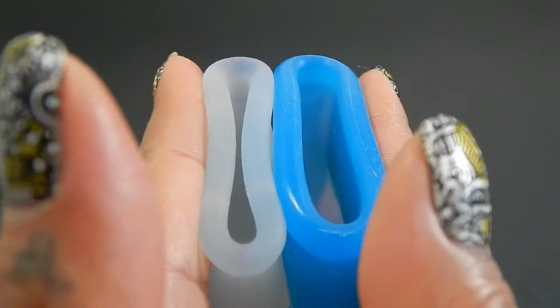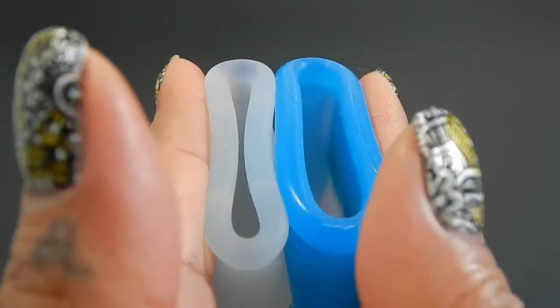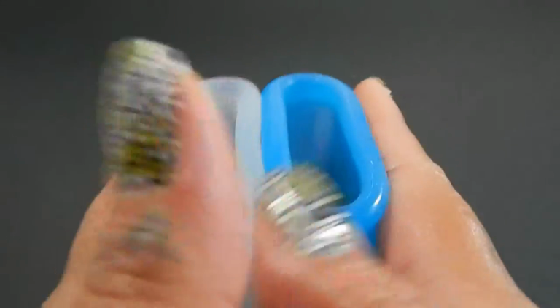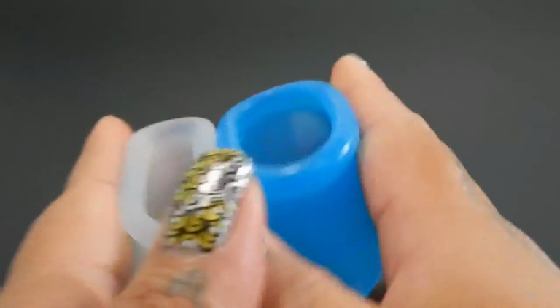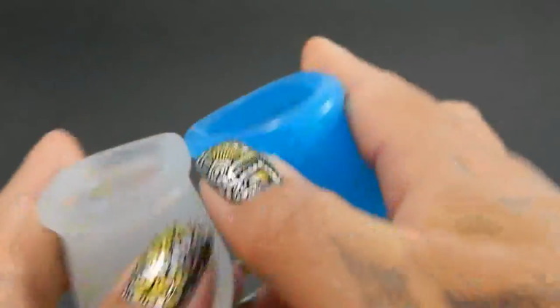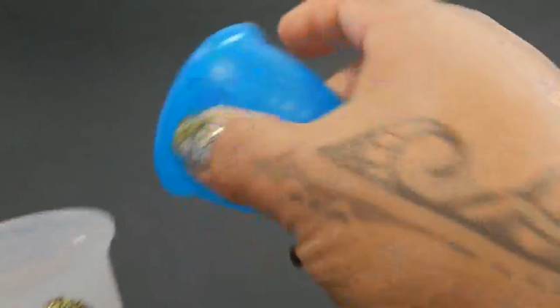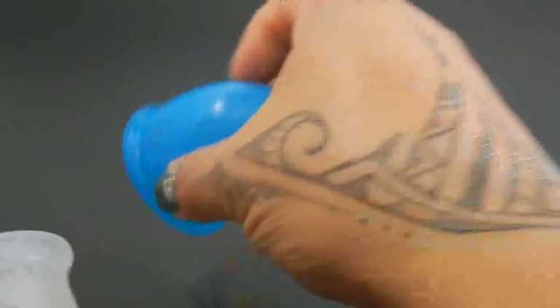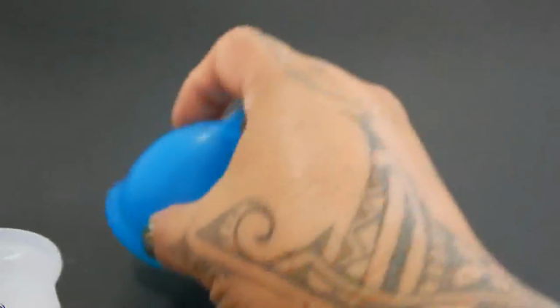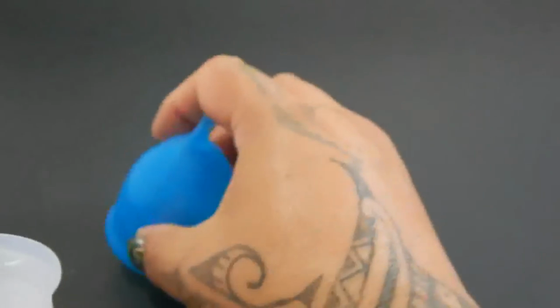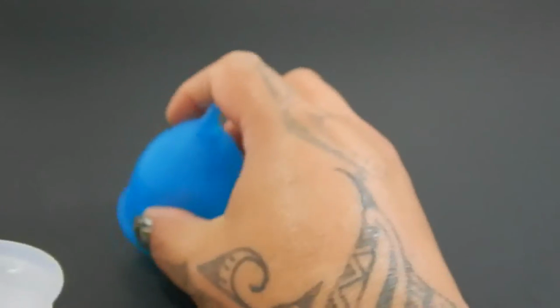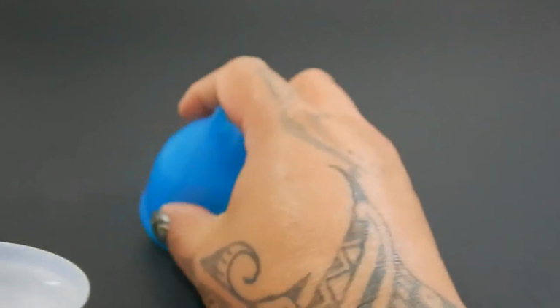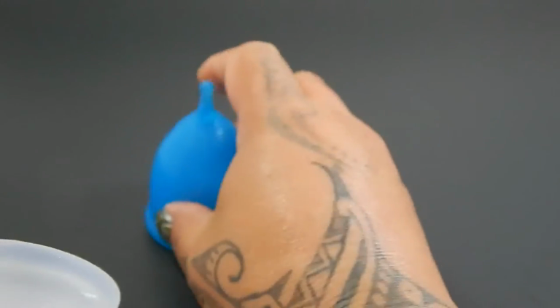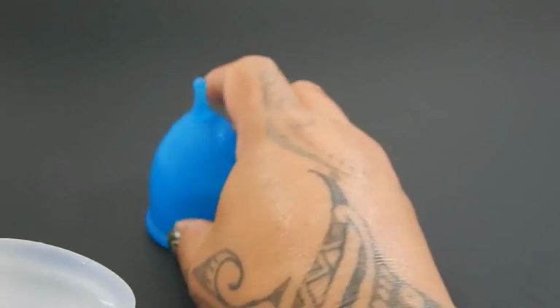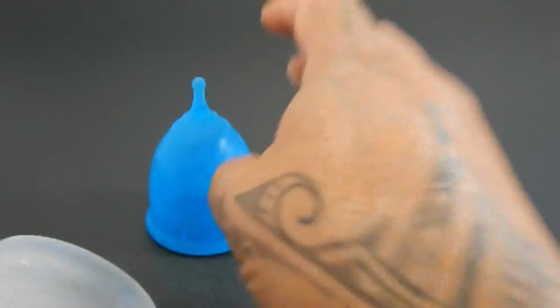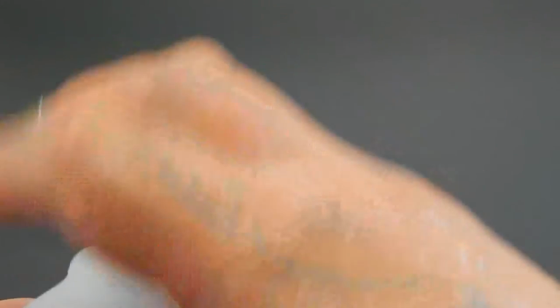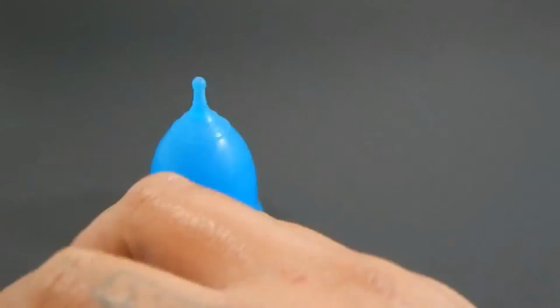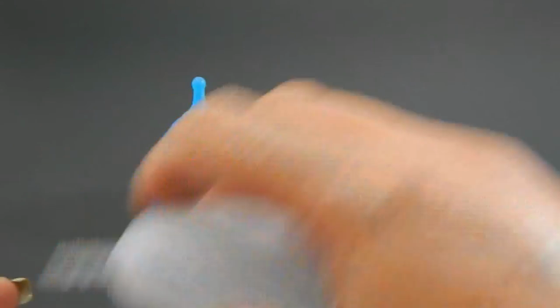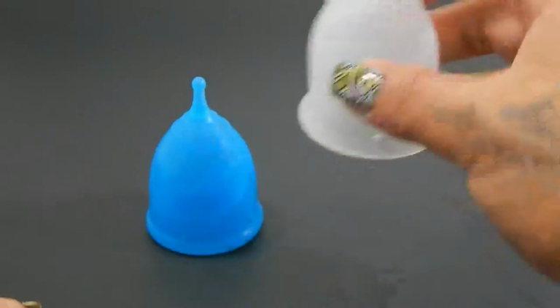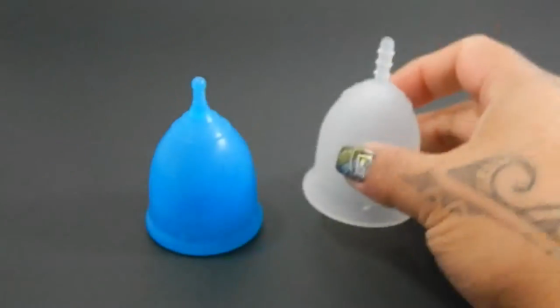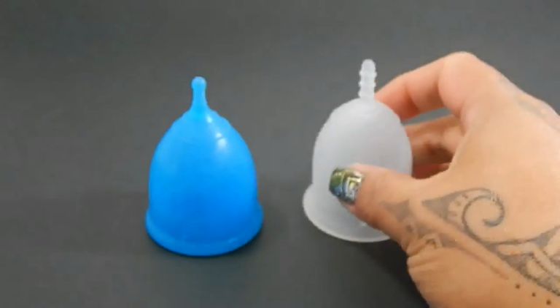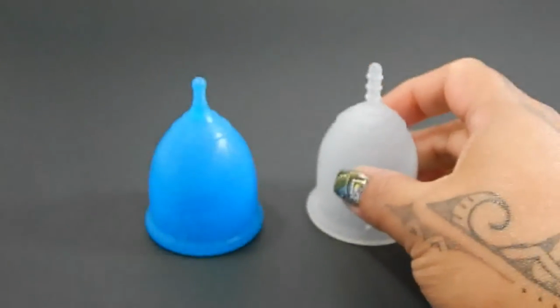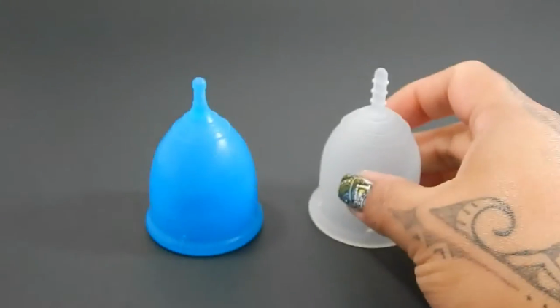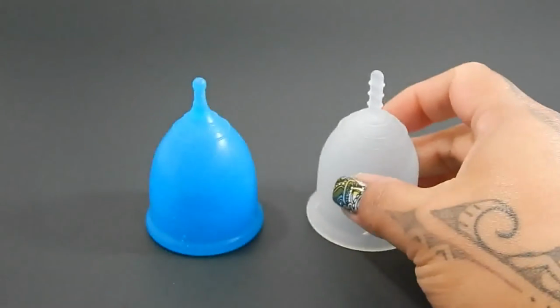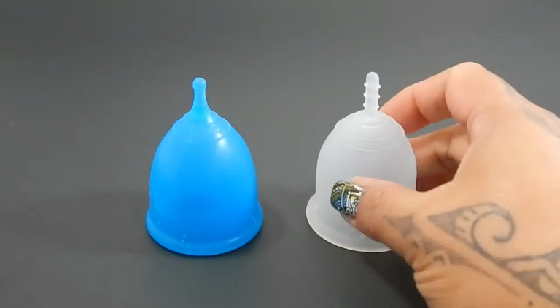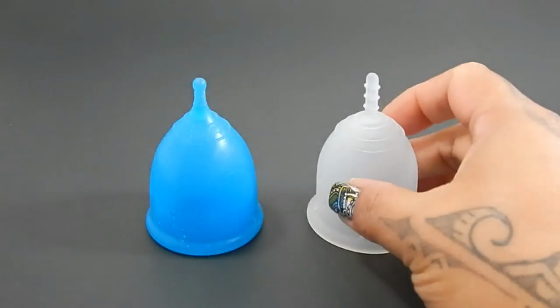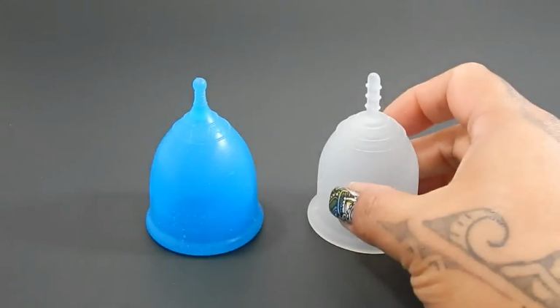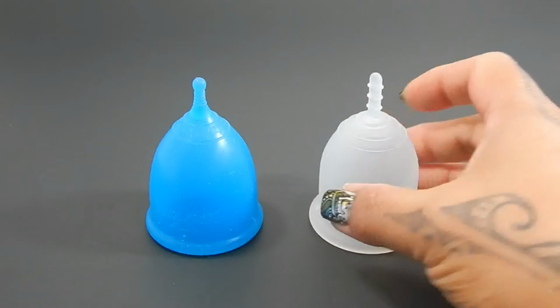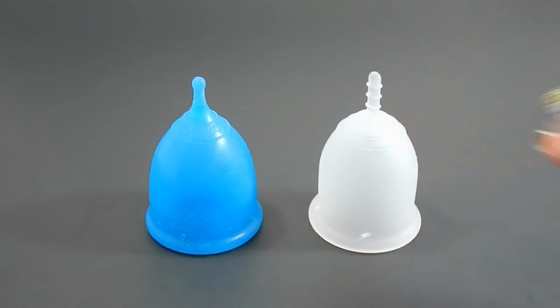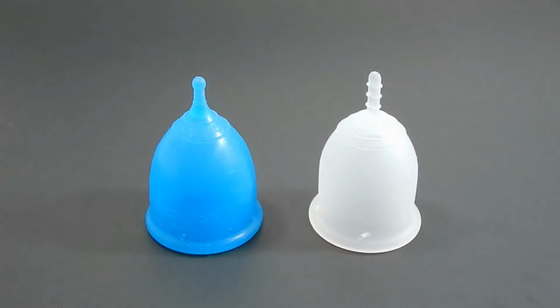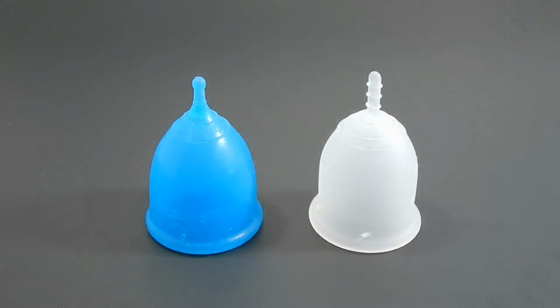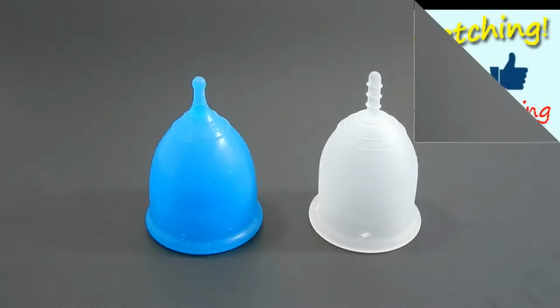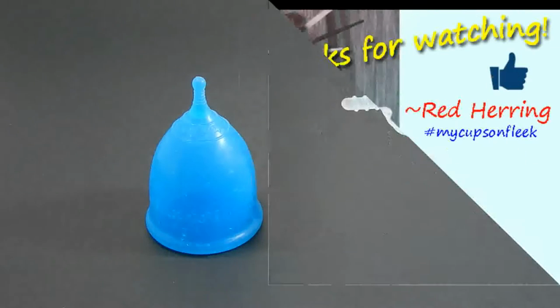And that was the Super Jenny and the Lena Cup Sensitive, both in a size large.